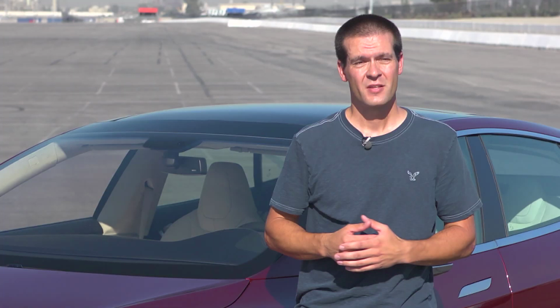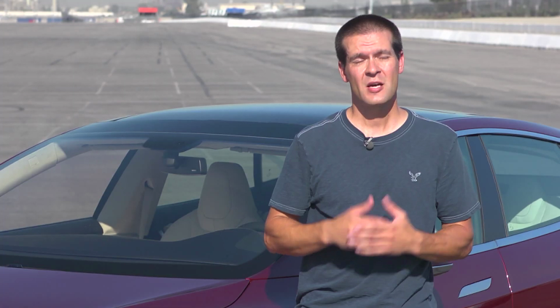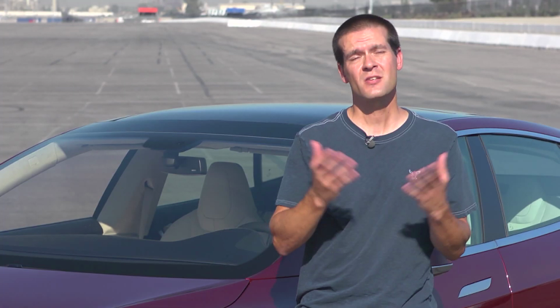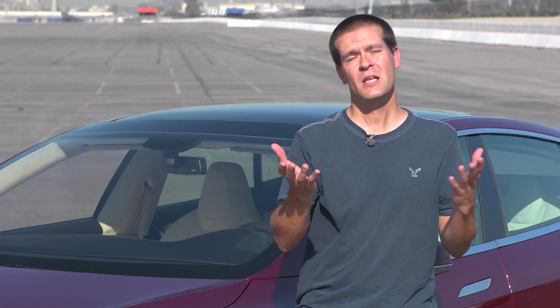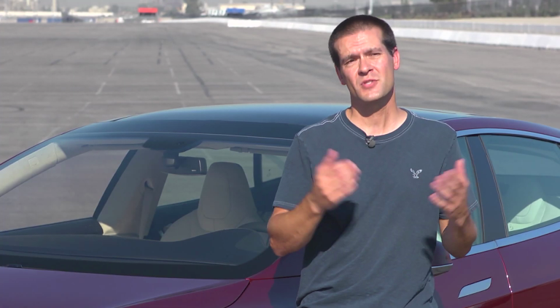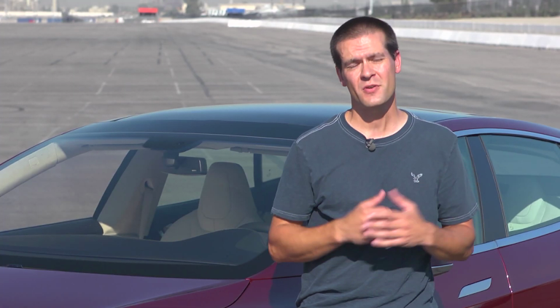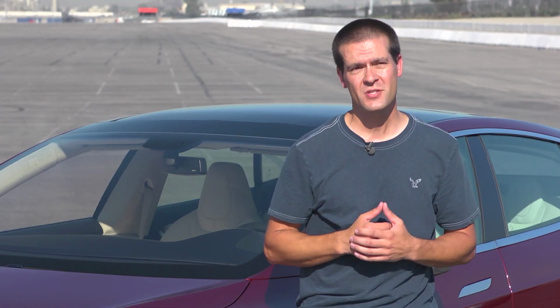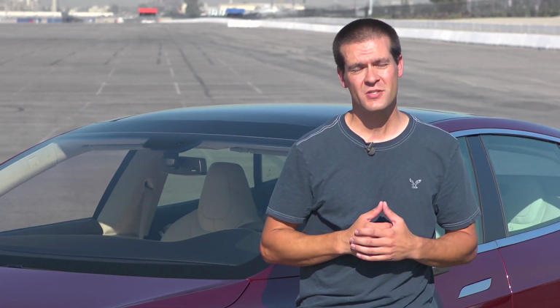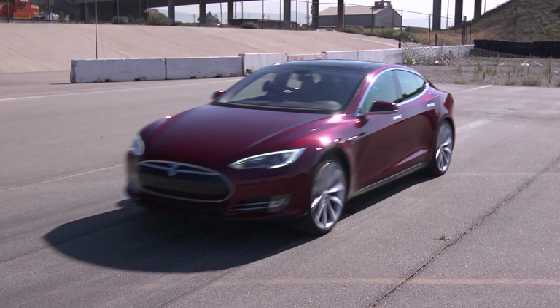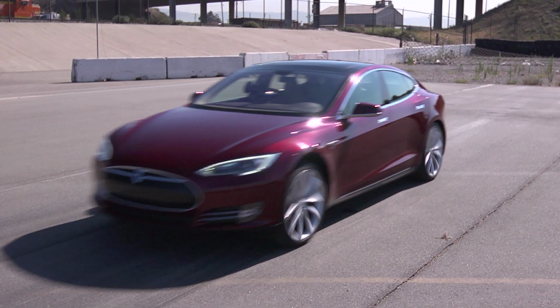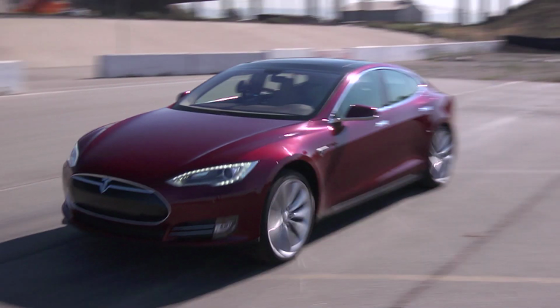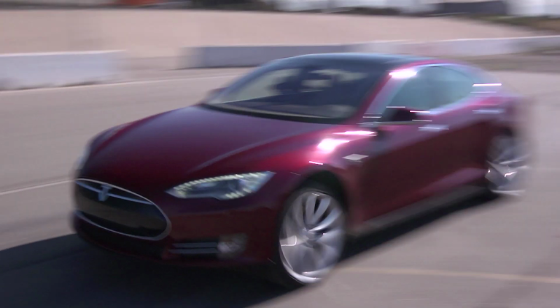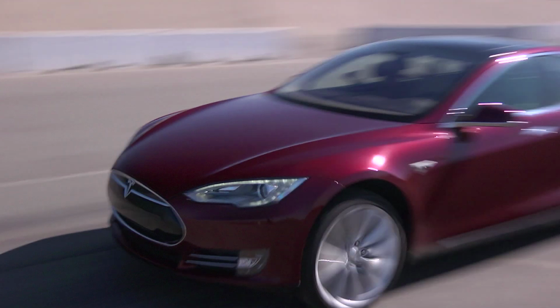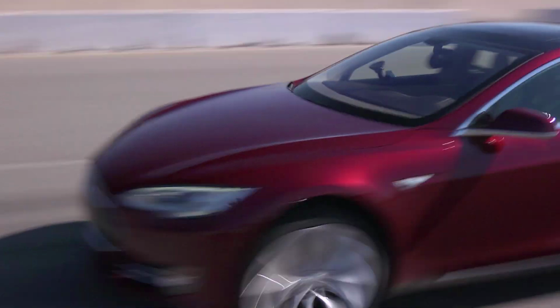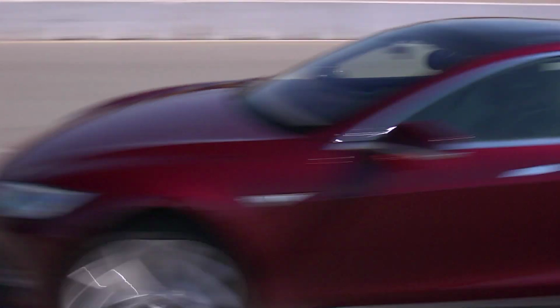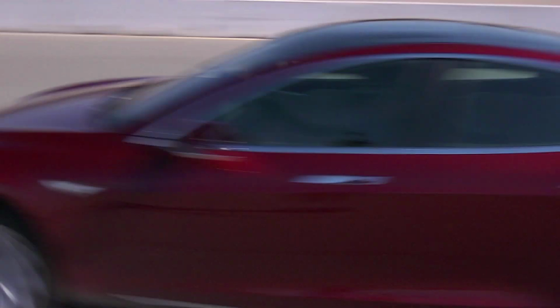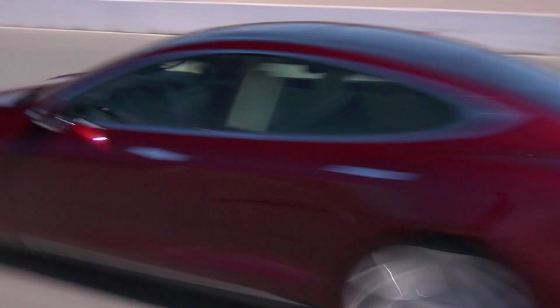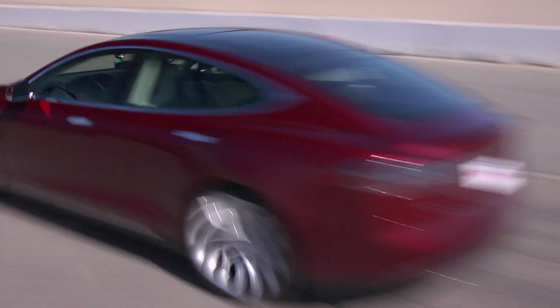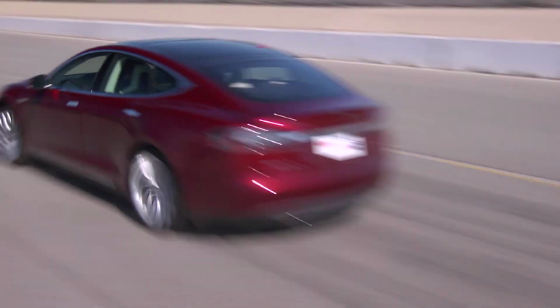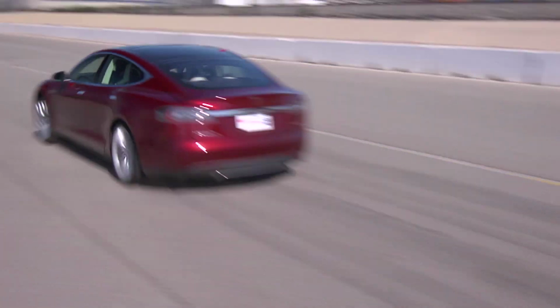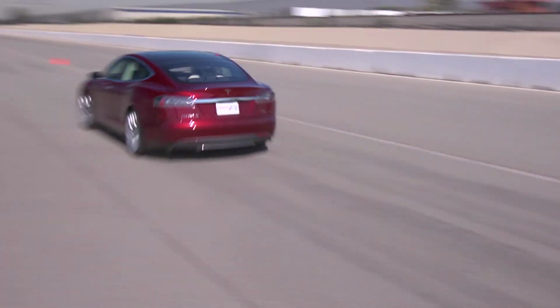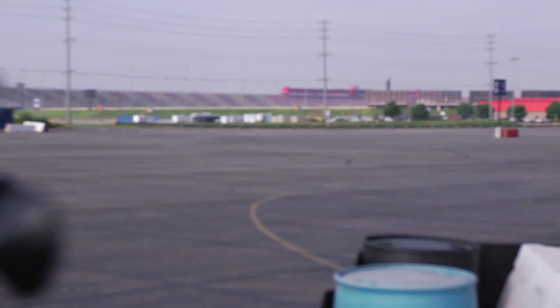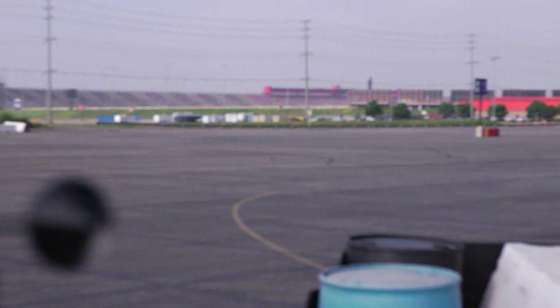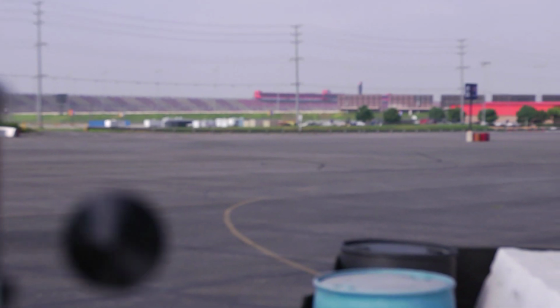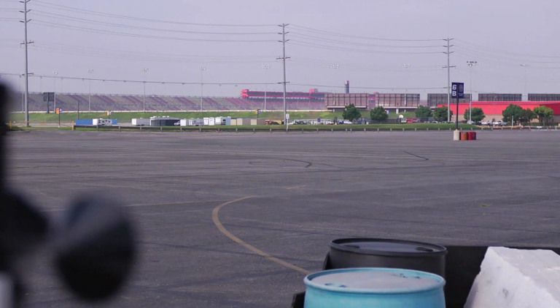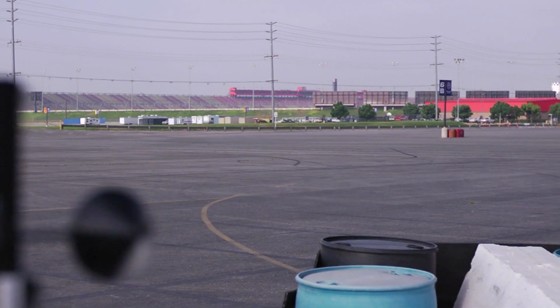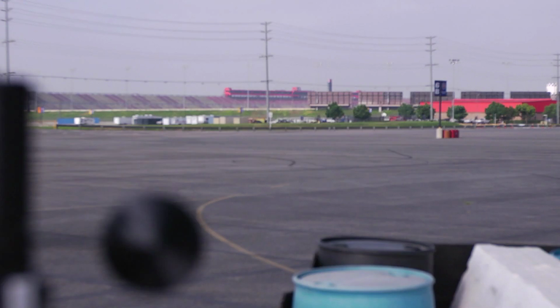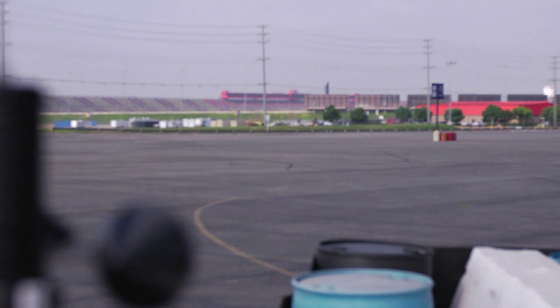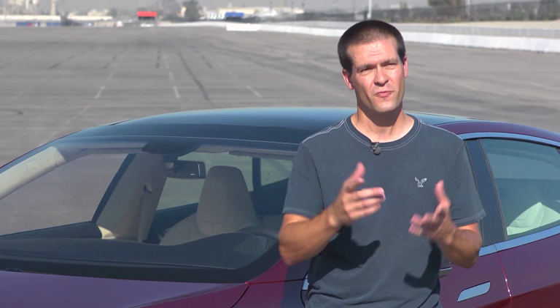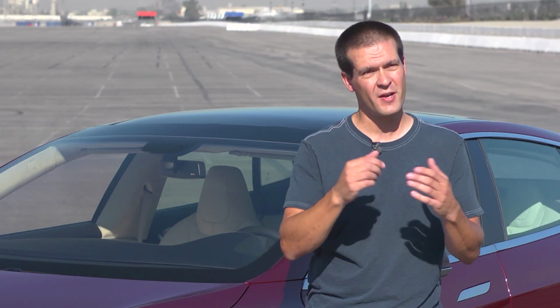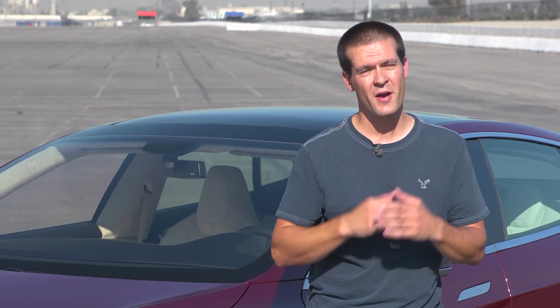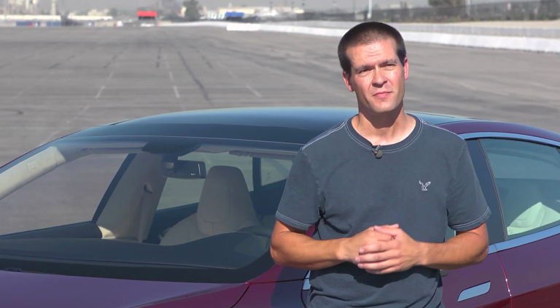Tesla claims zero to 60 in 4.4 seconds. Today we're at California Speedway to find out.